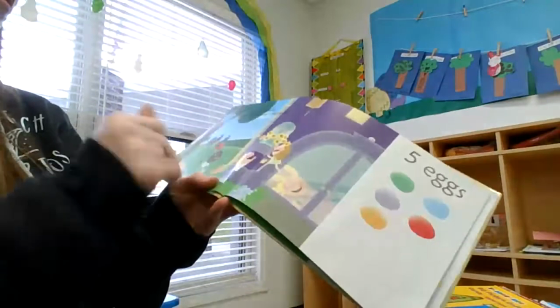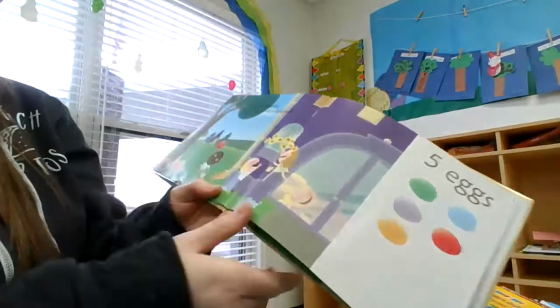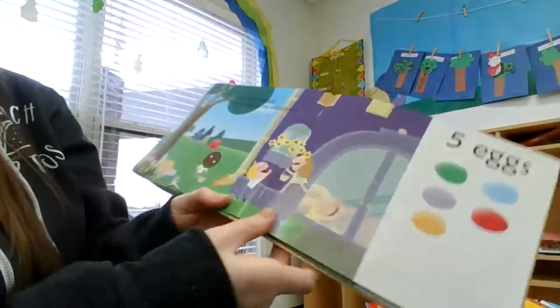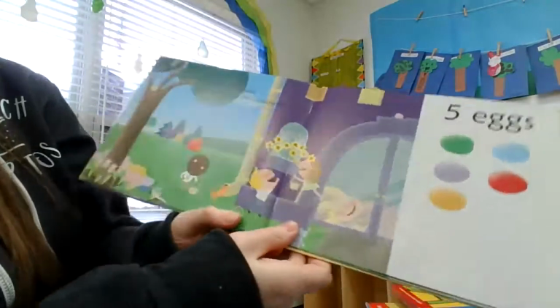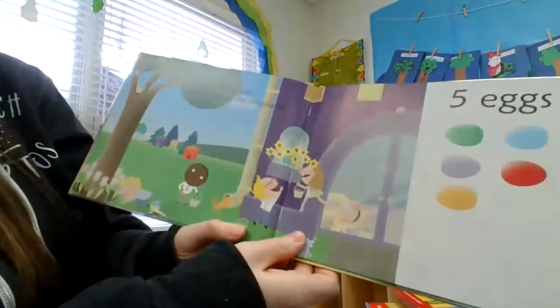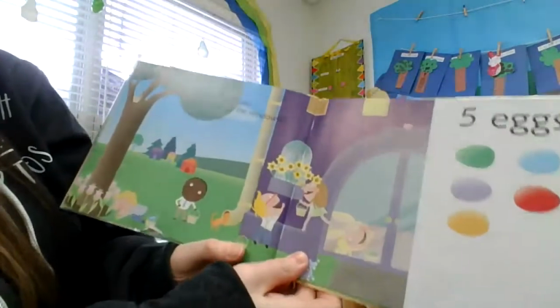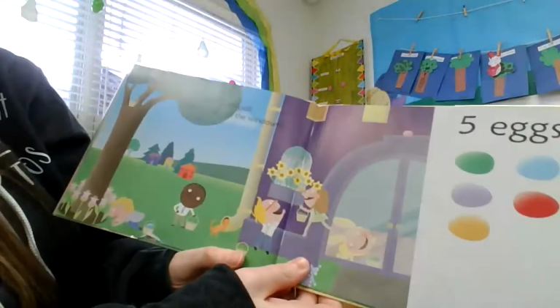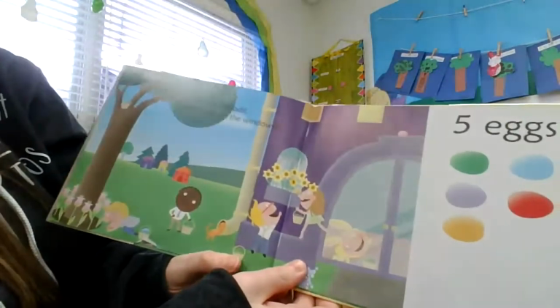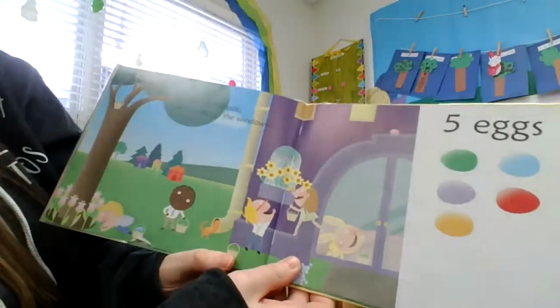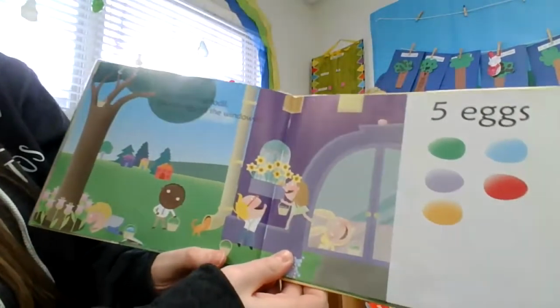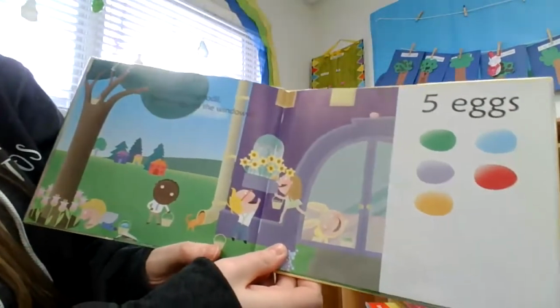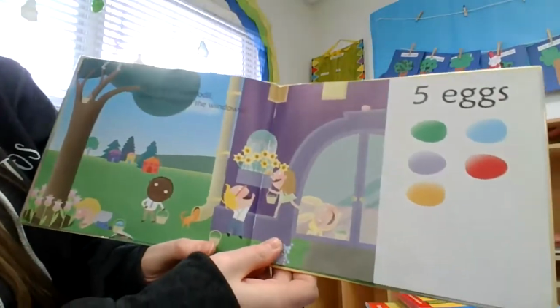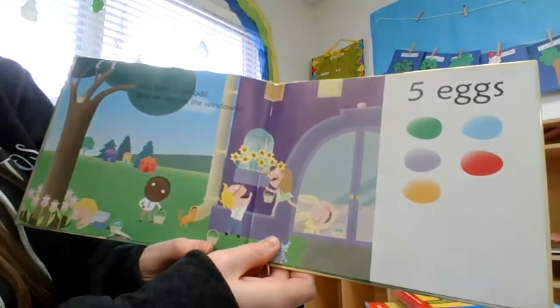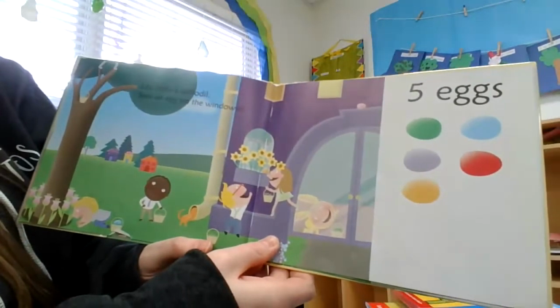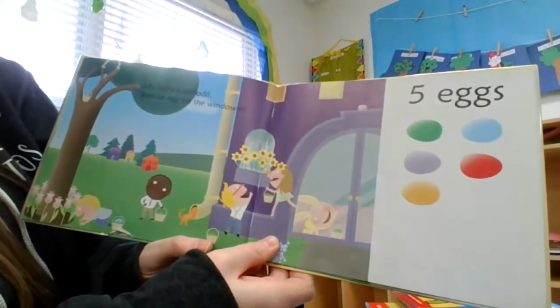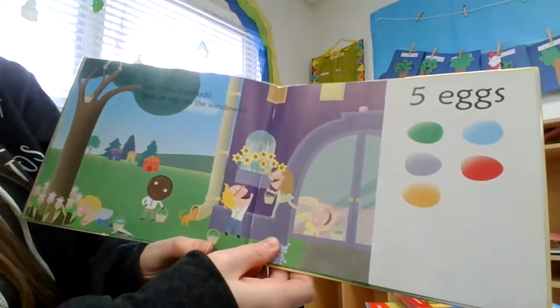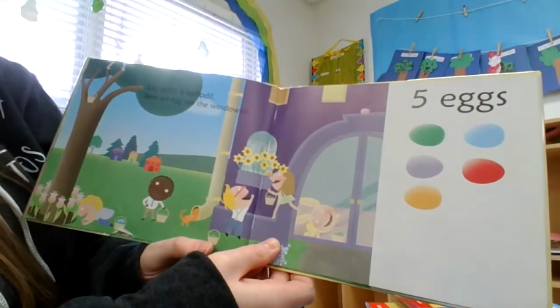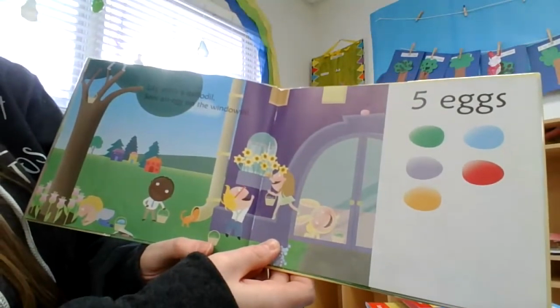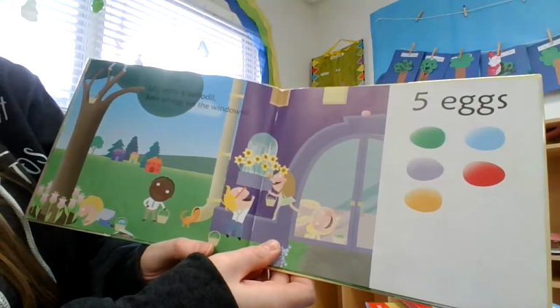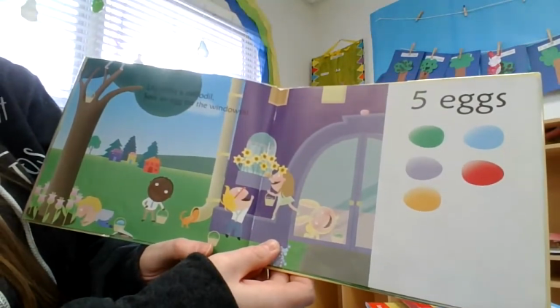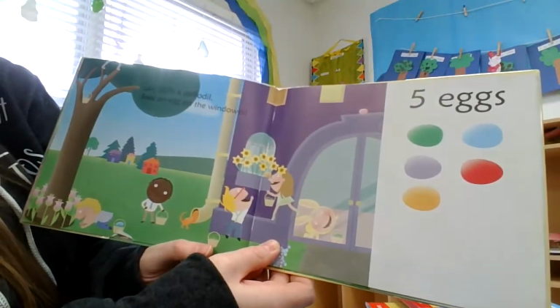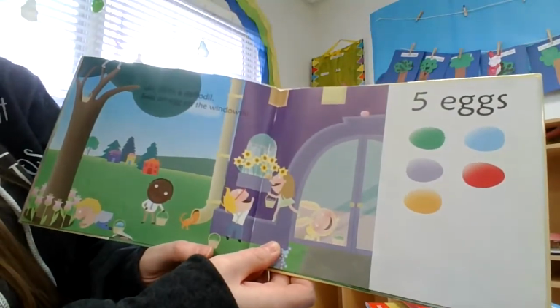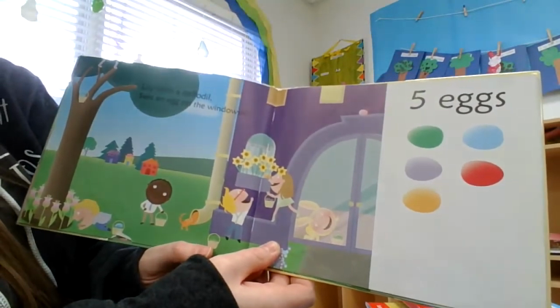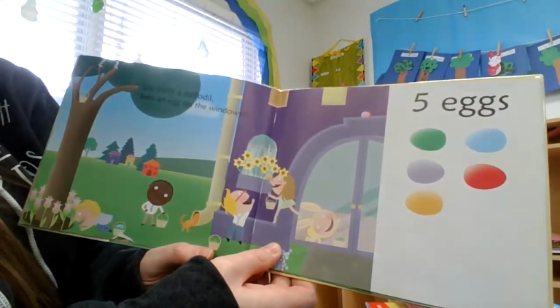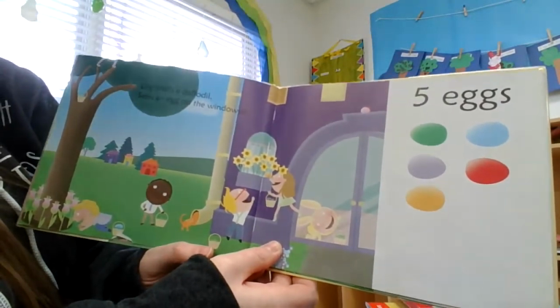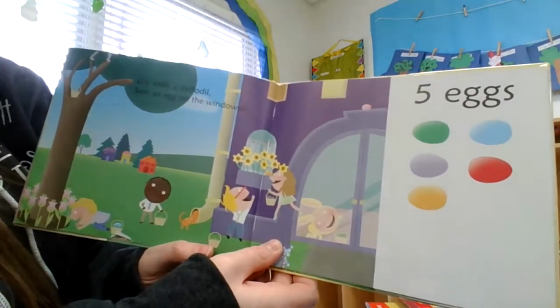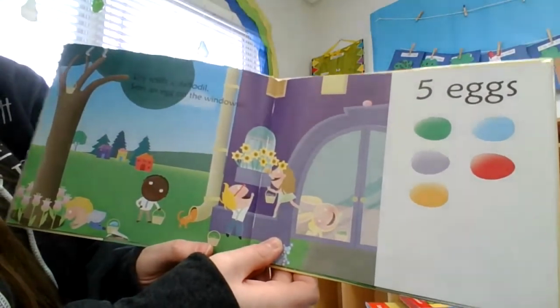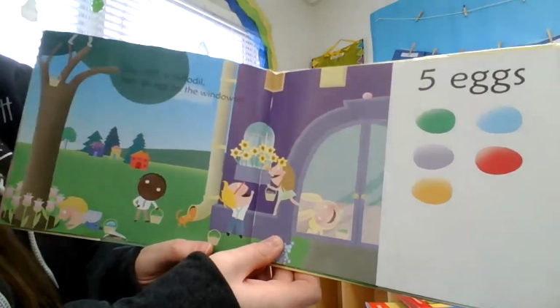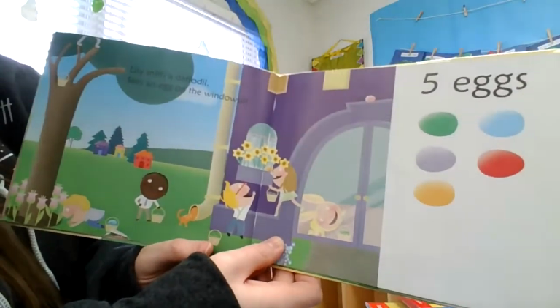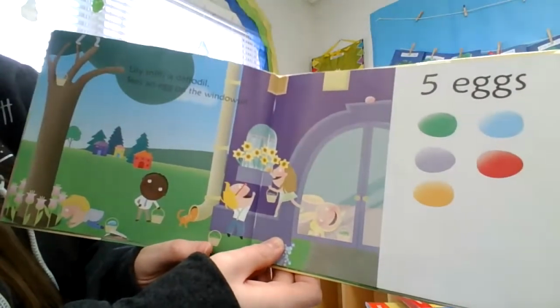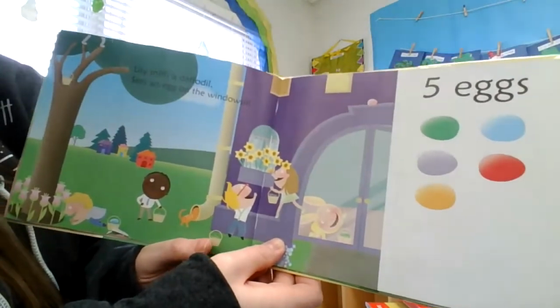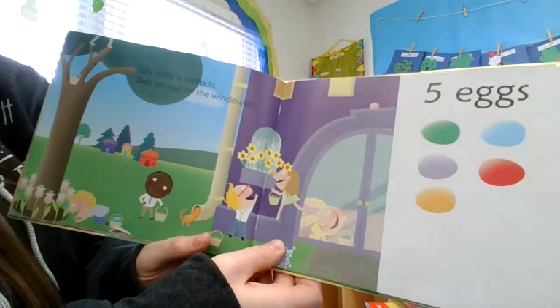Lily sniffs a daffodil, sees an egg on the windowsill. Five eggs.